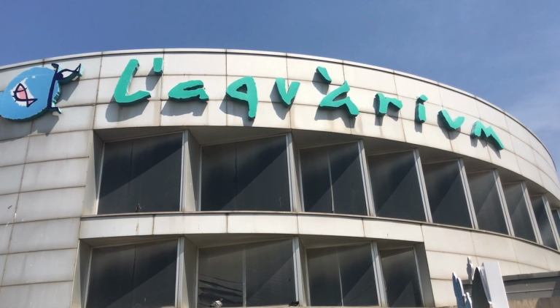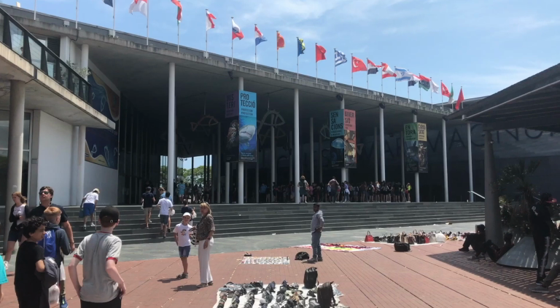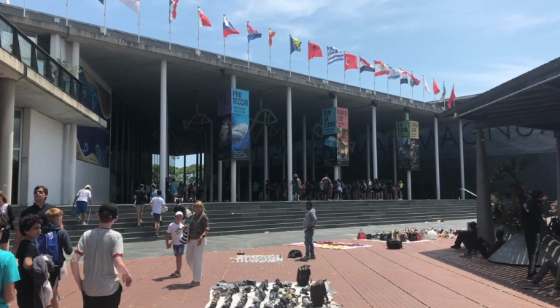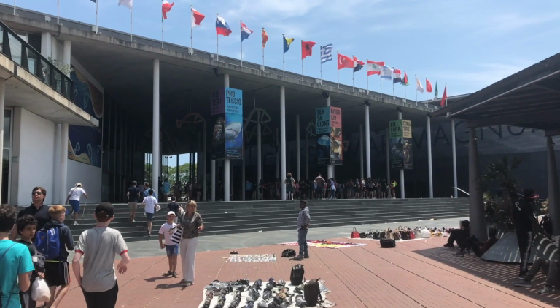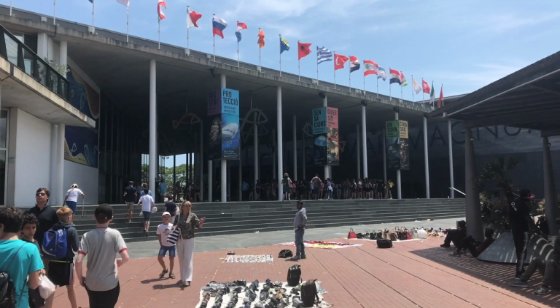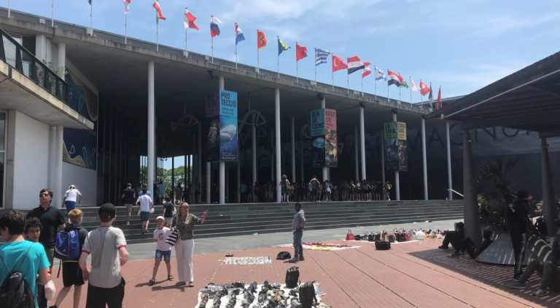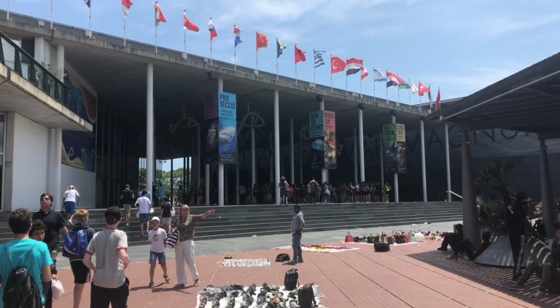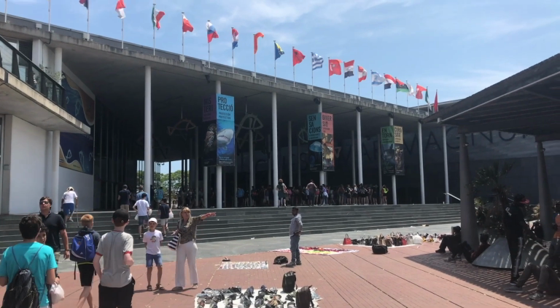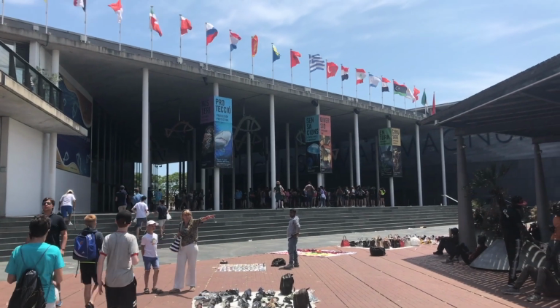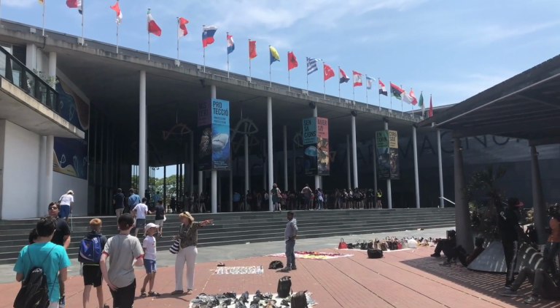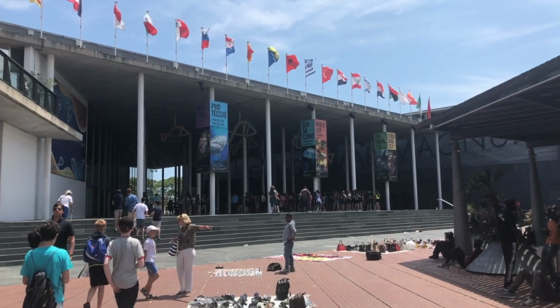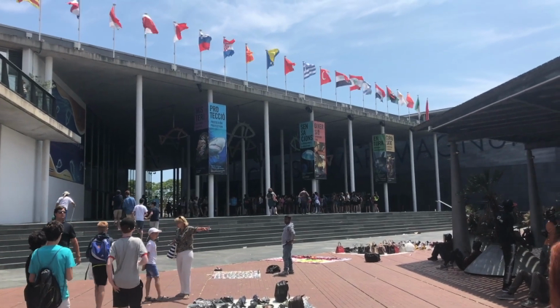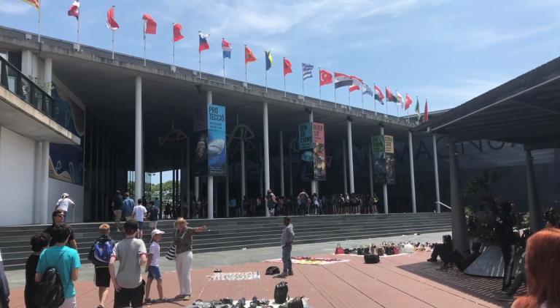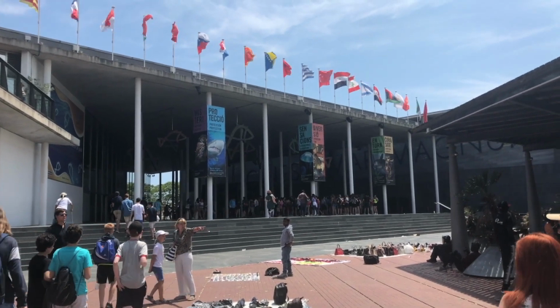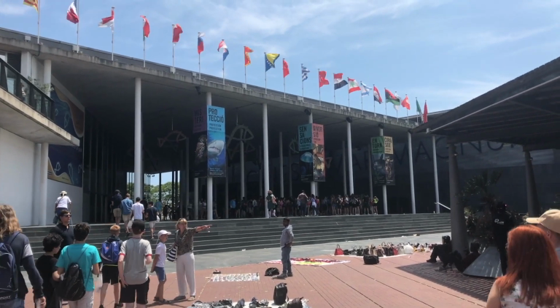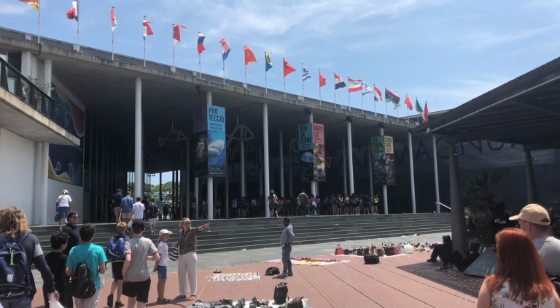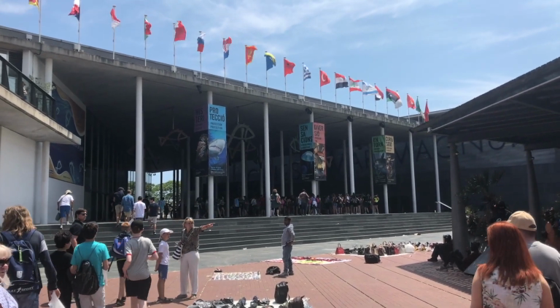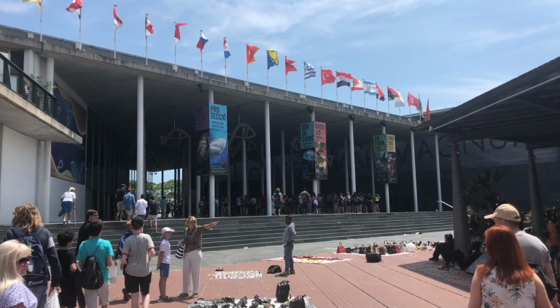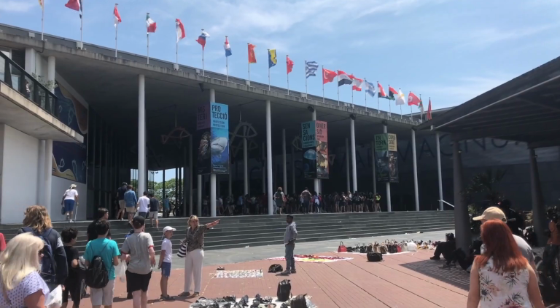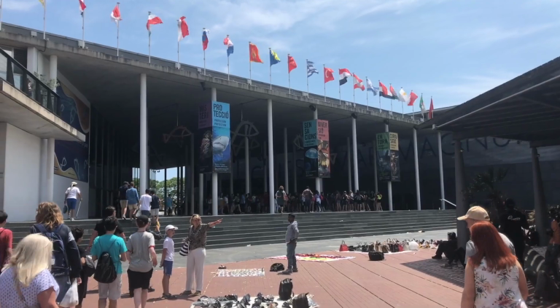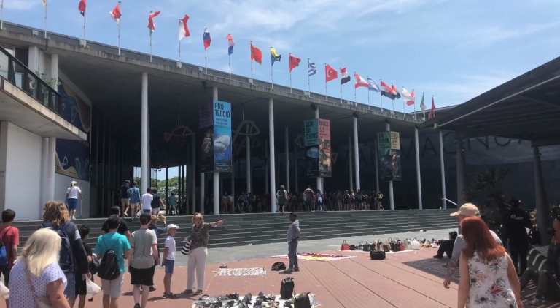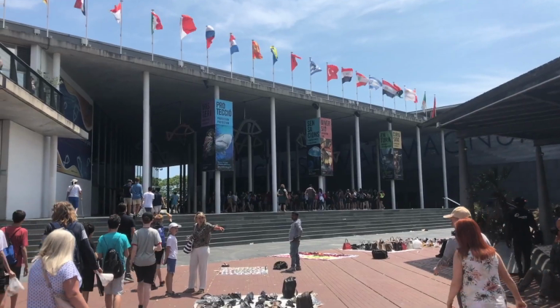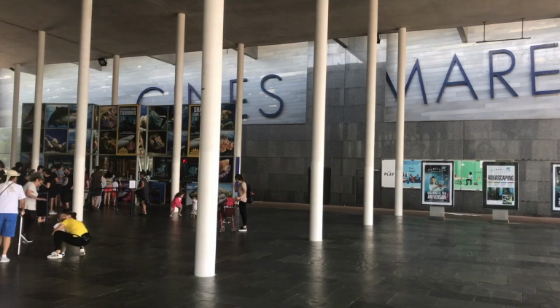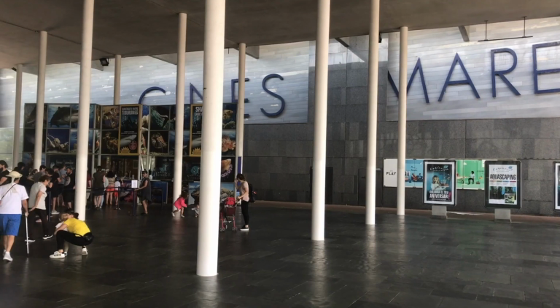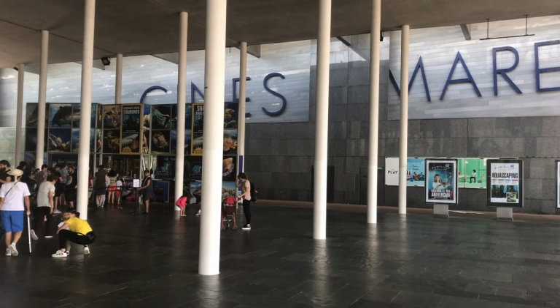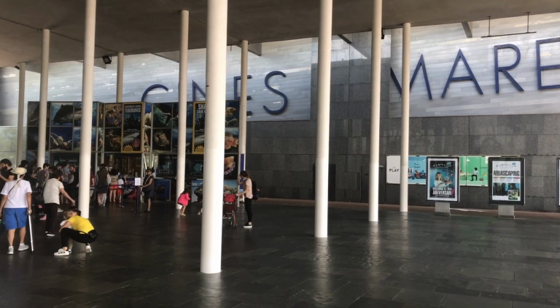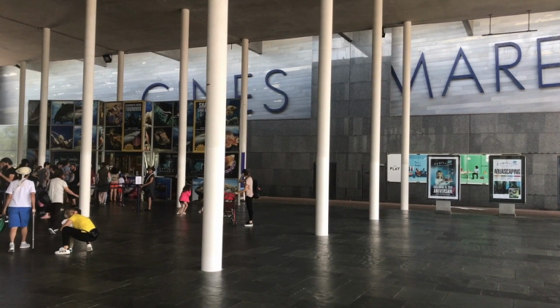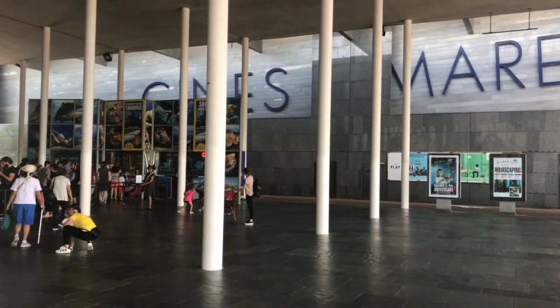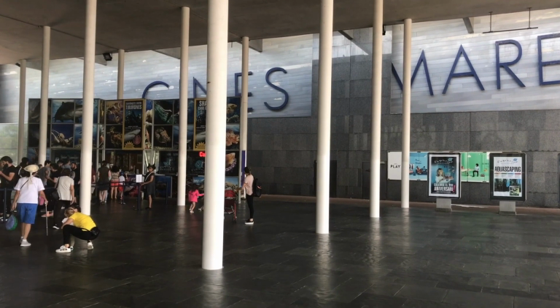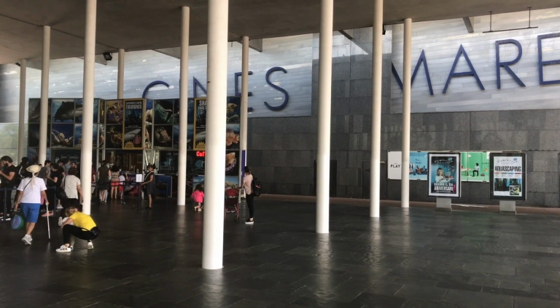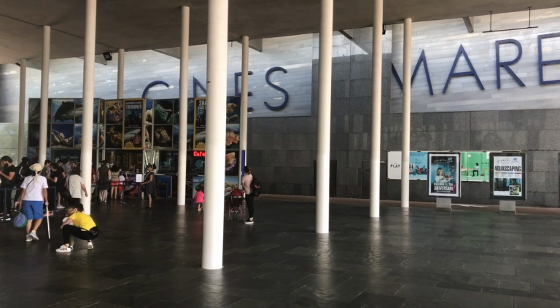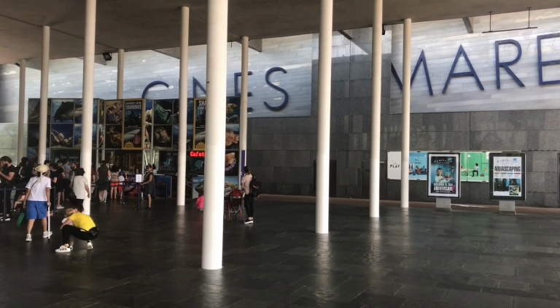Hello friends, this is Alex from Spain. Today we visit the aquarium of the city of Barcelona.